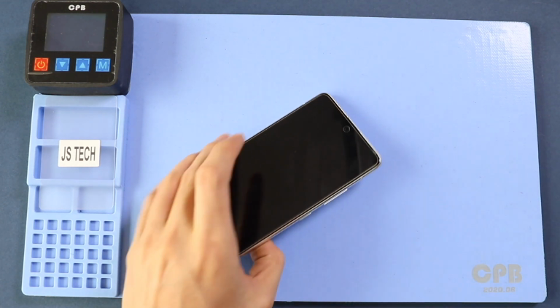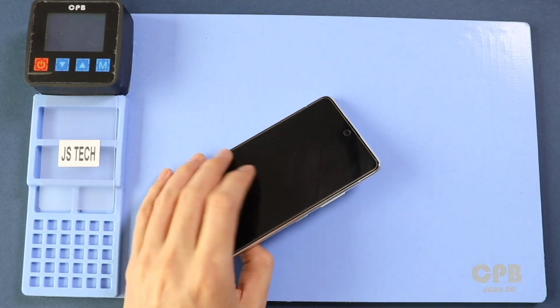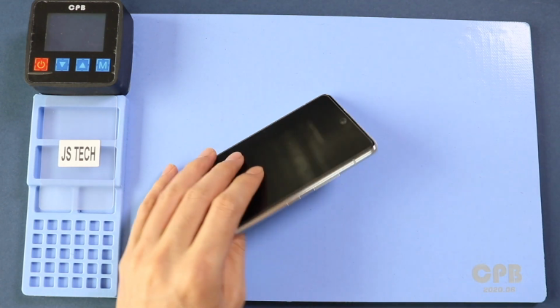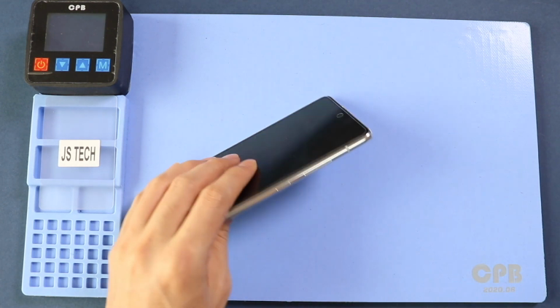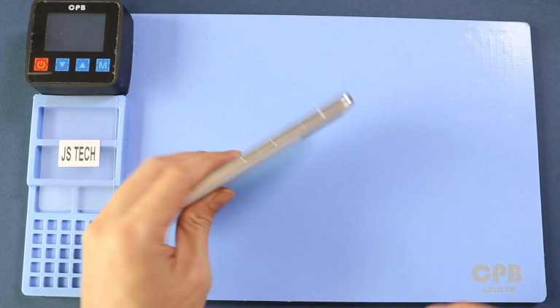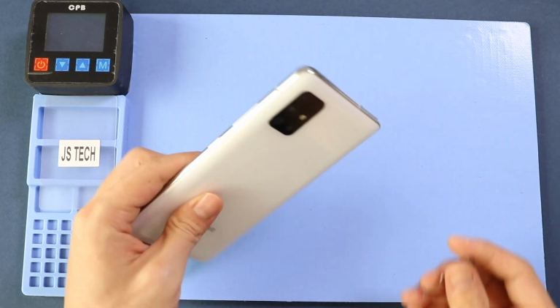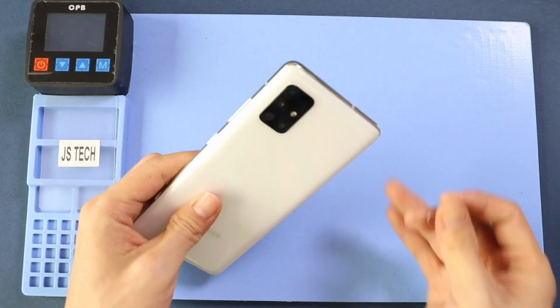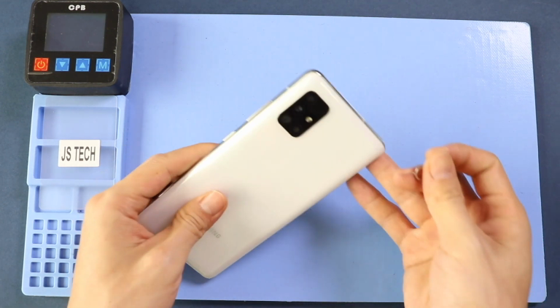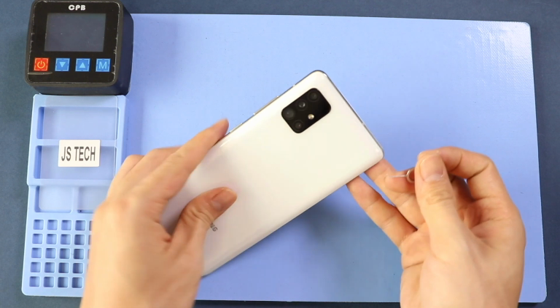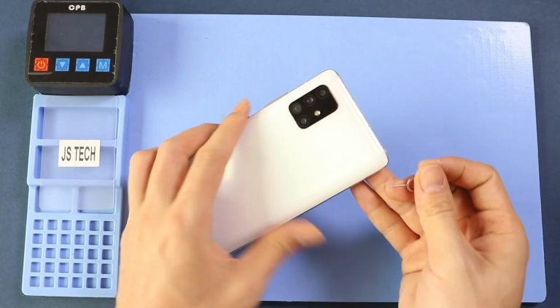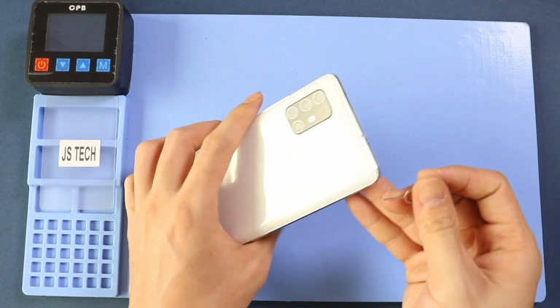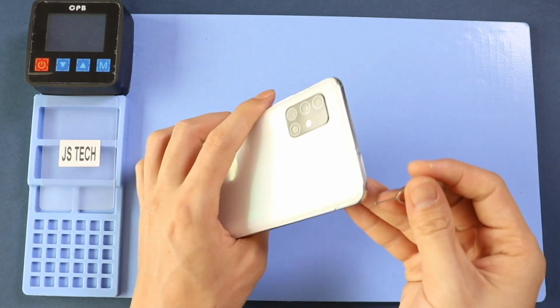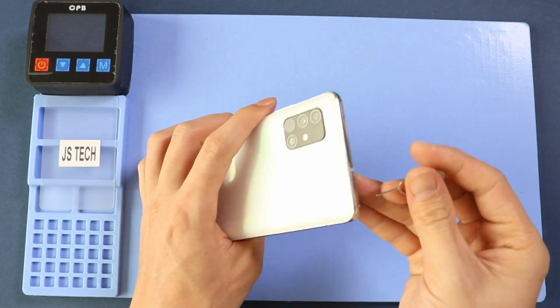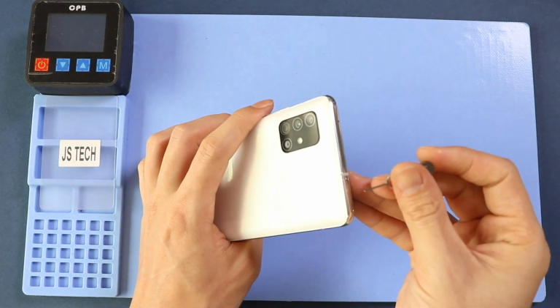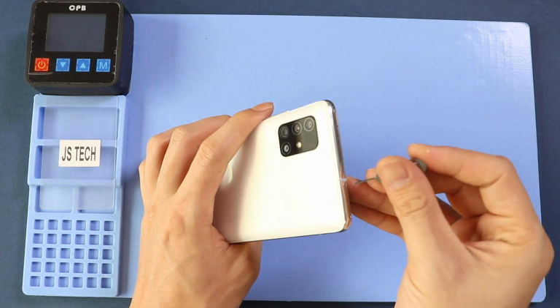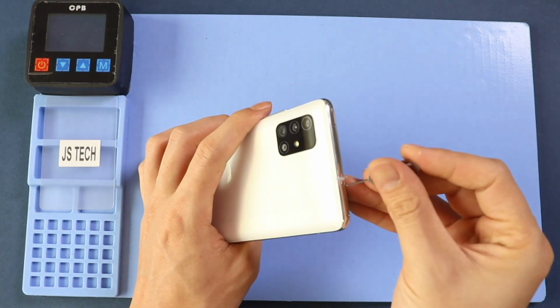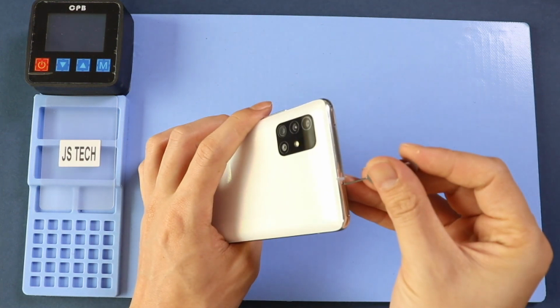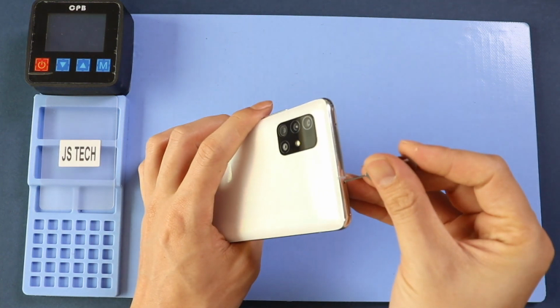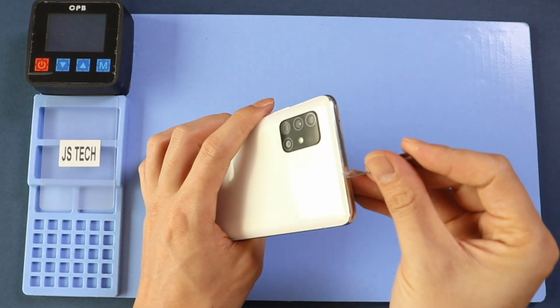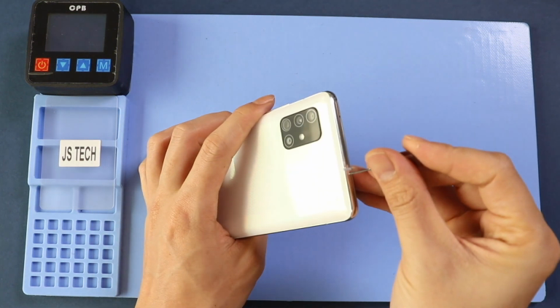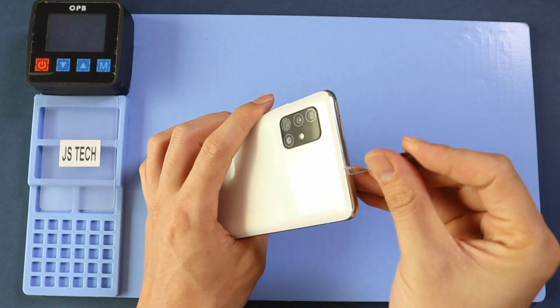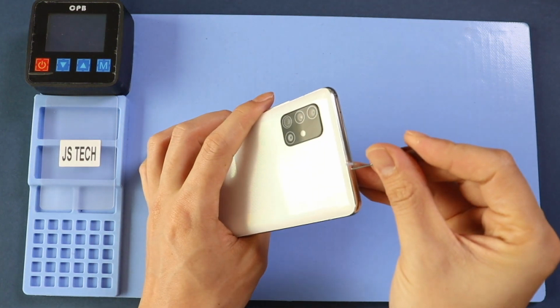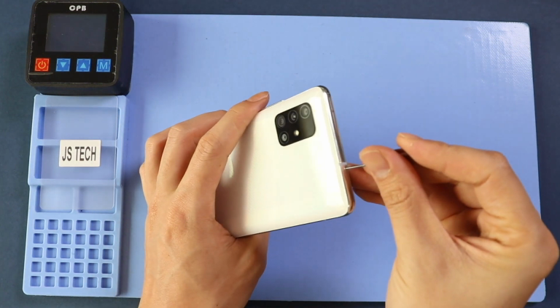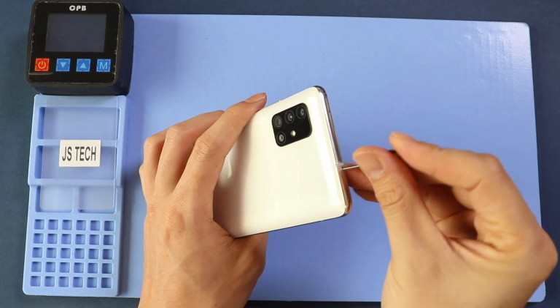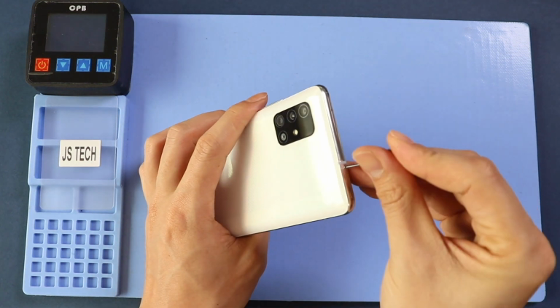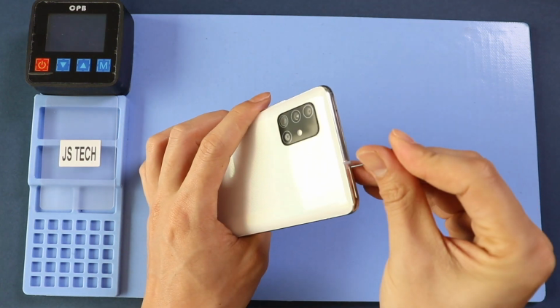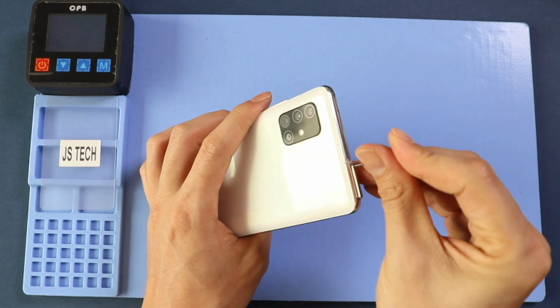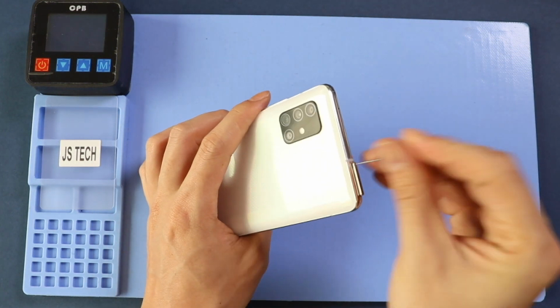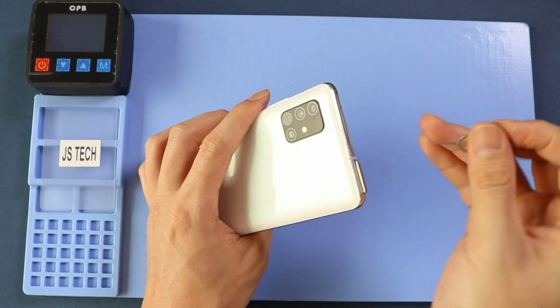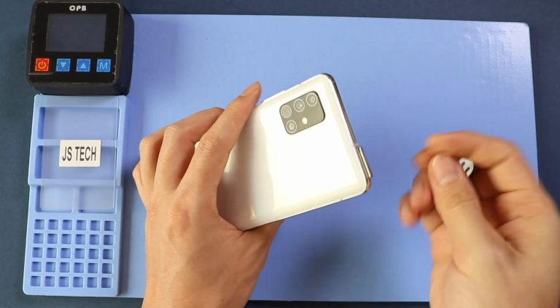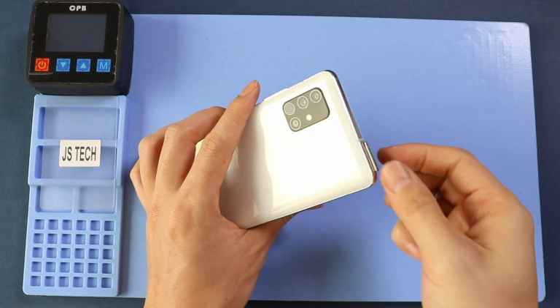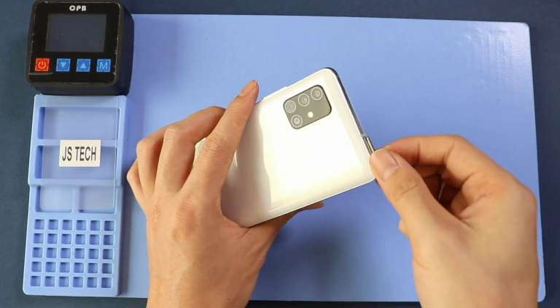To start, we need to have the right tools to proceed with the repair, which you can find in the description.